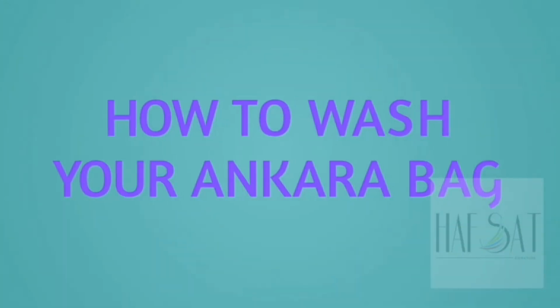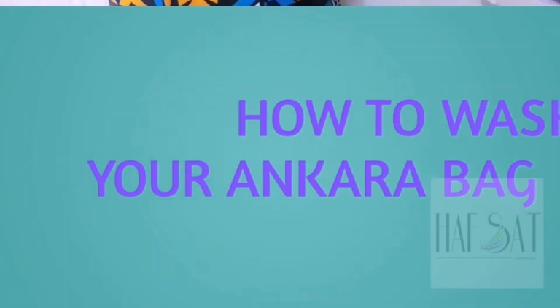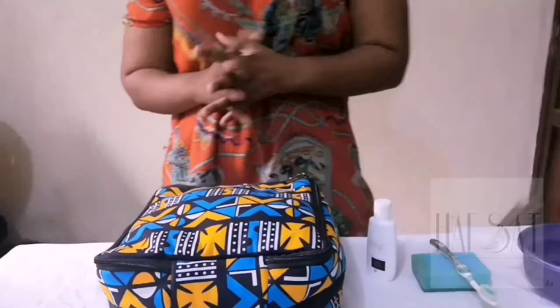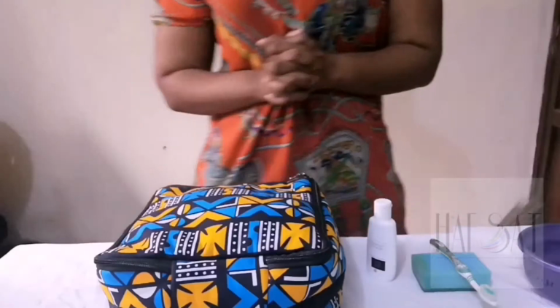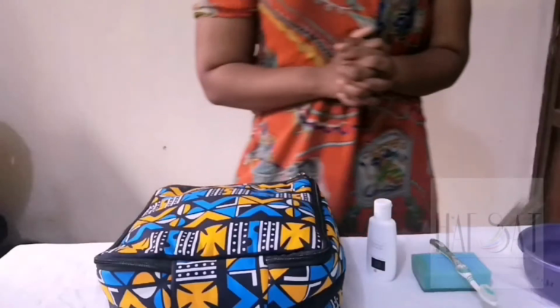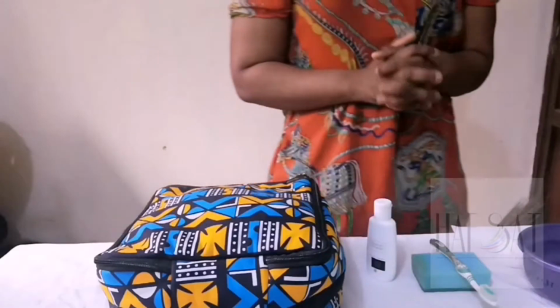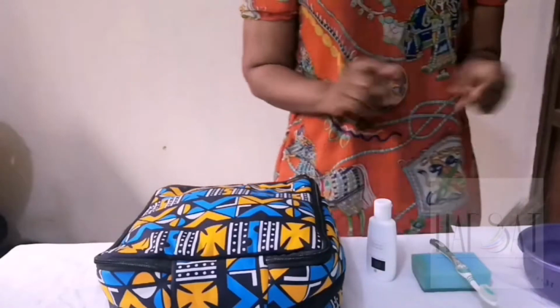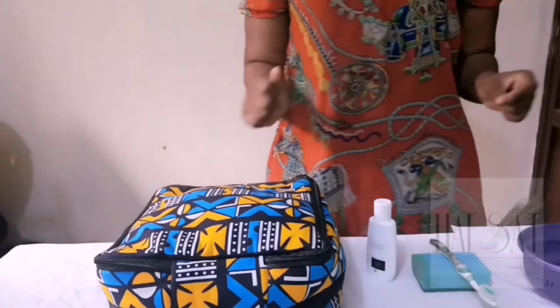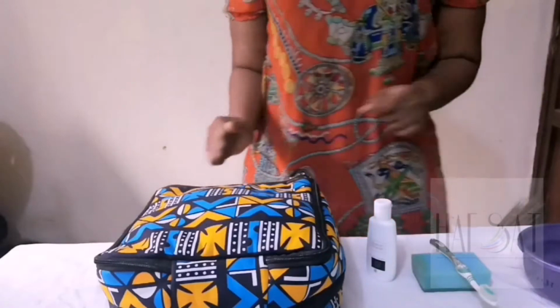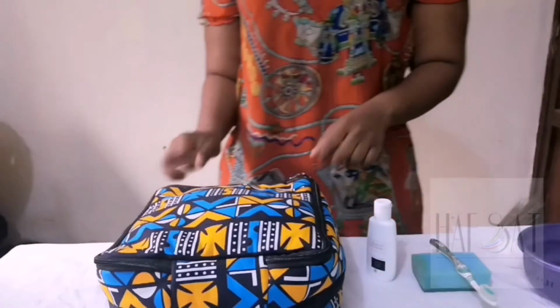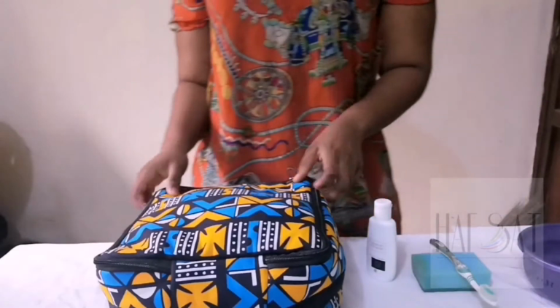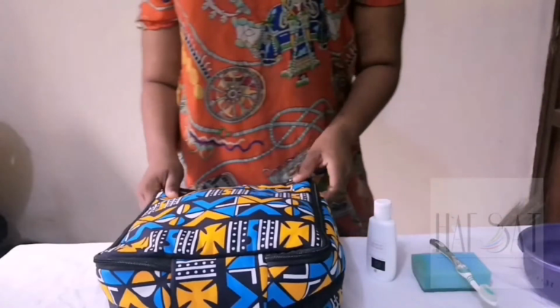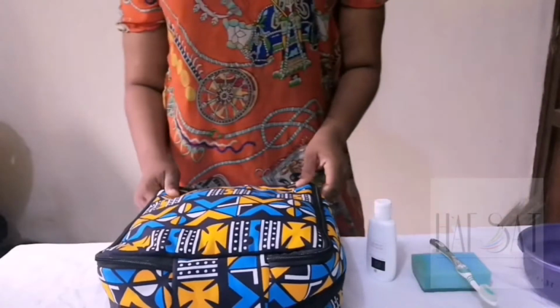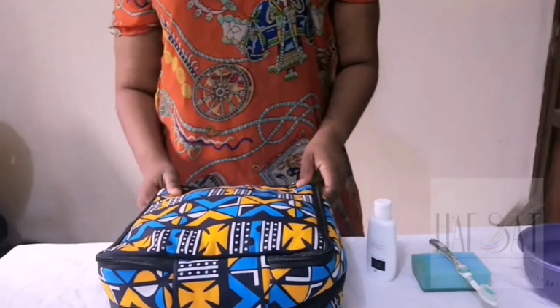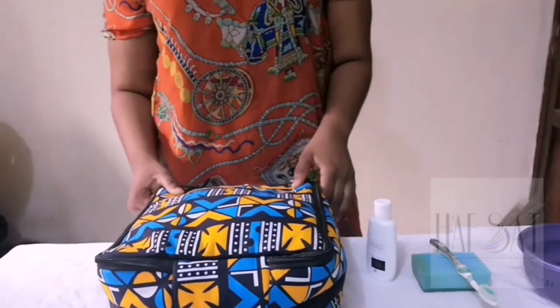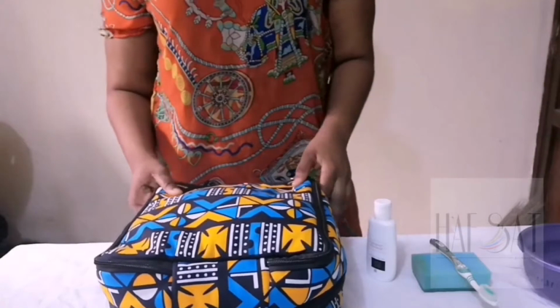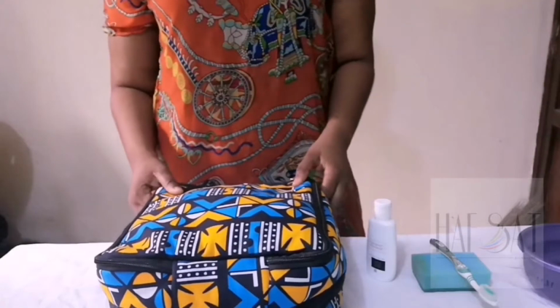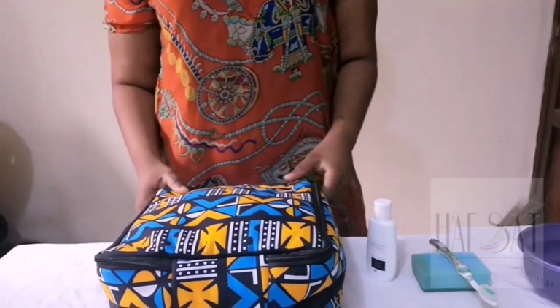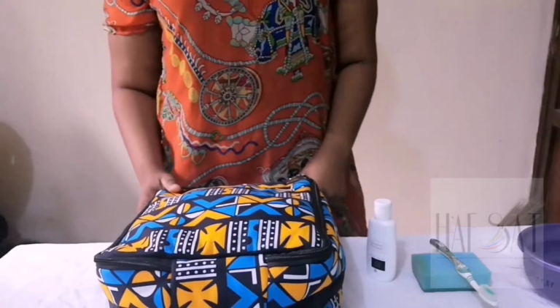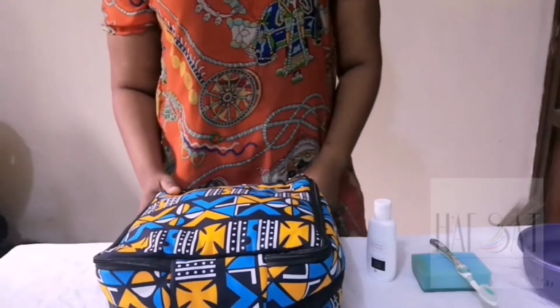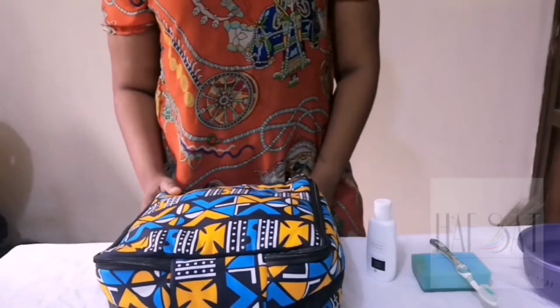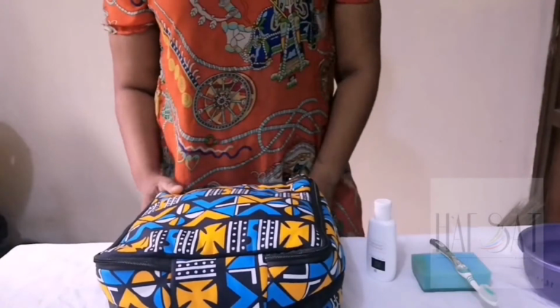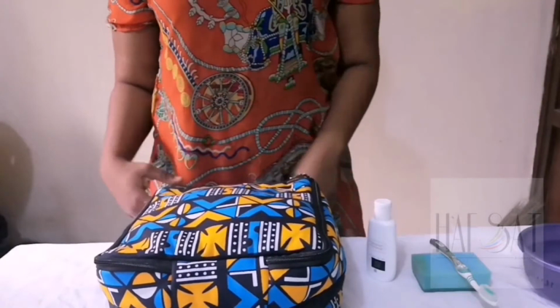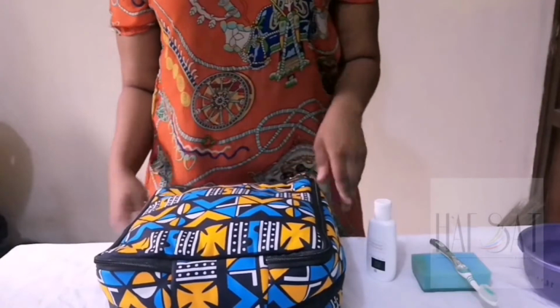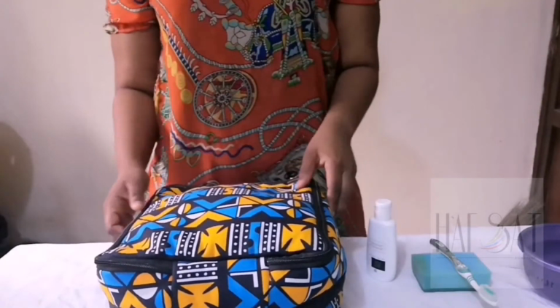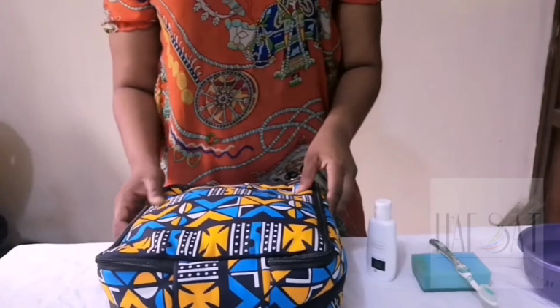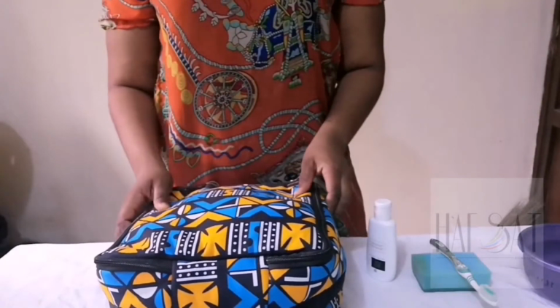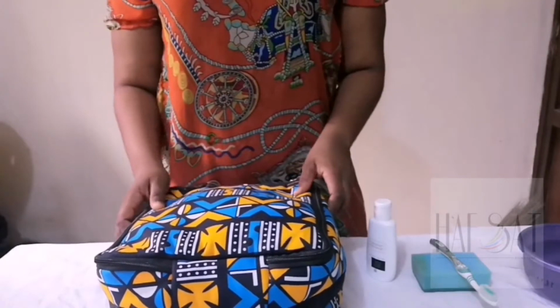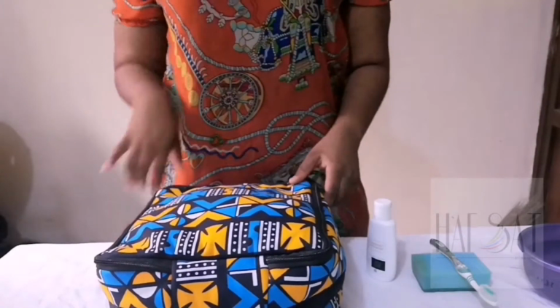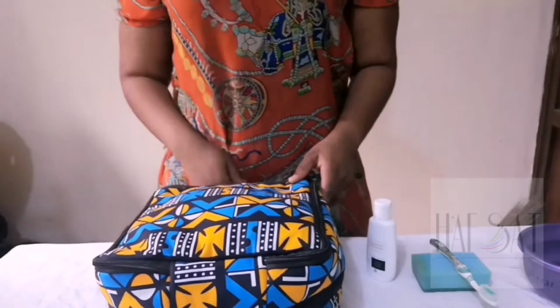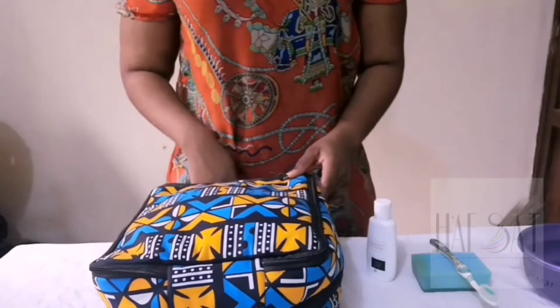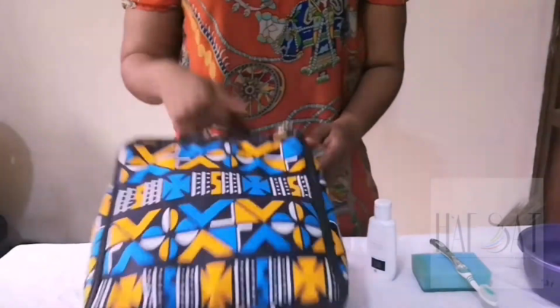Hey guys, how are you doing? In this tutorial, I will be teaching you how to wash your carrier bag.